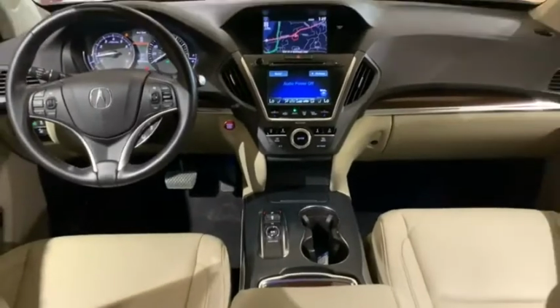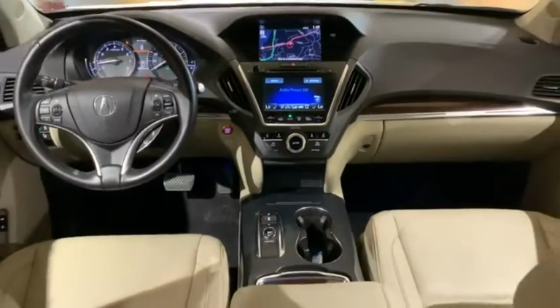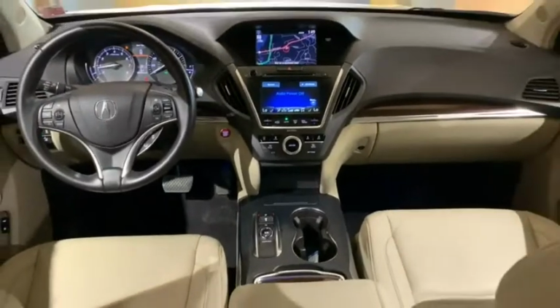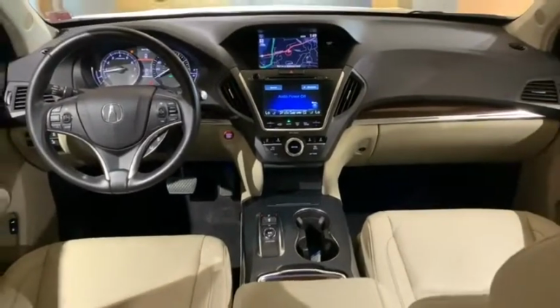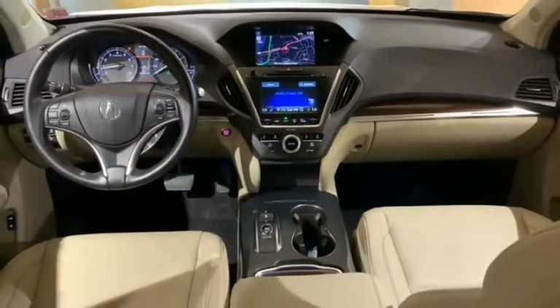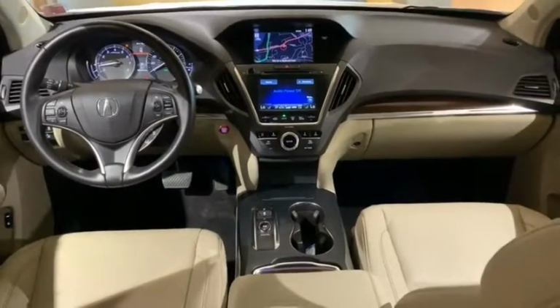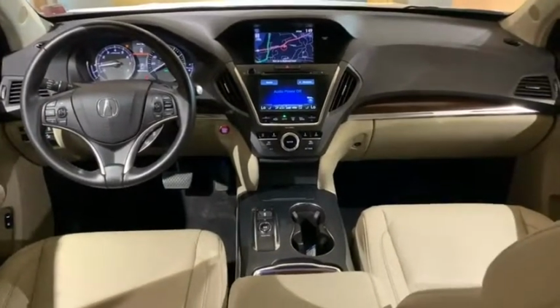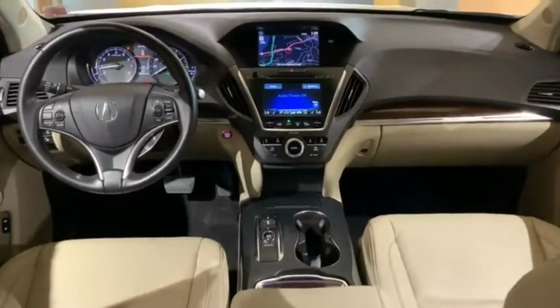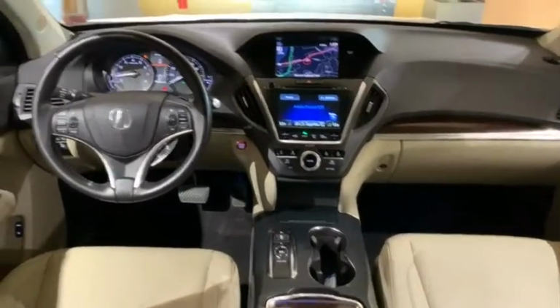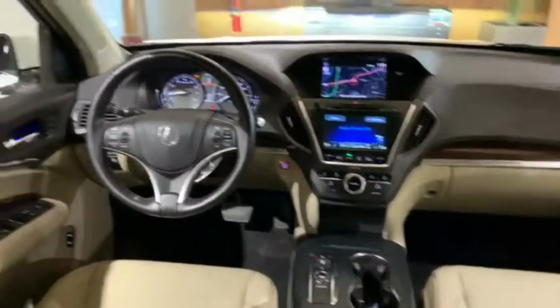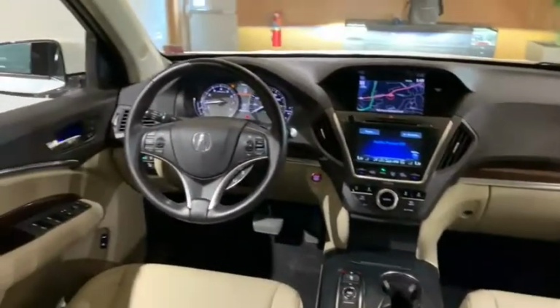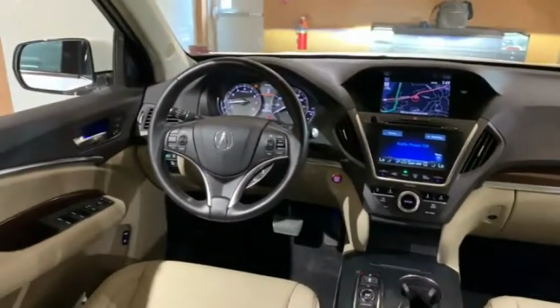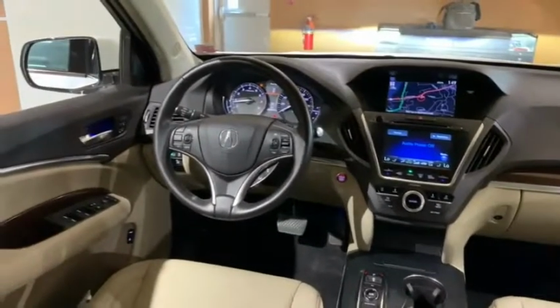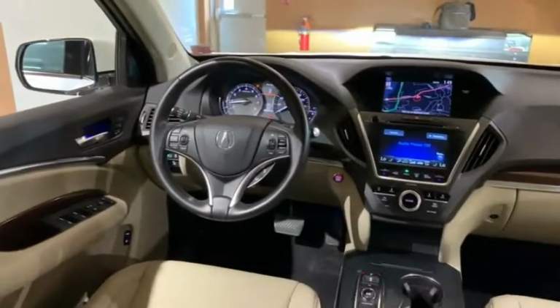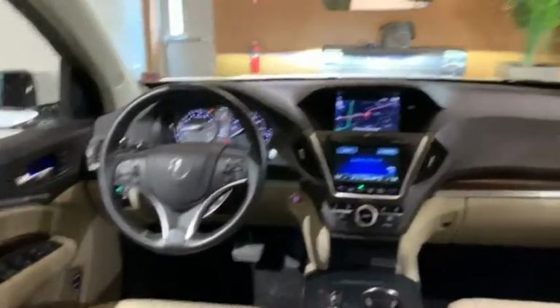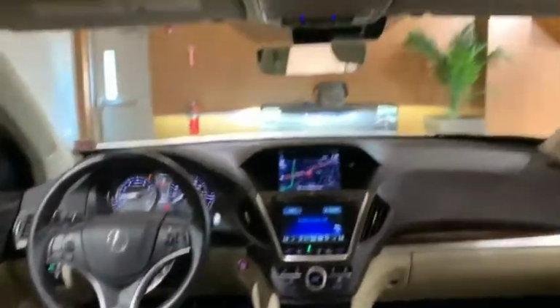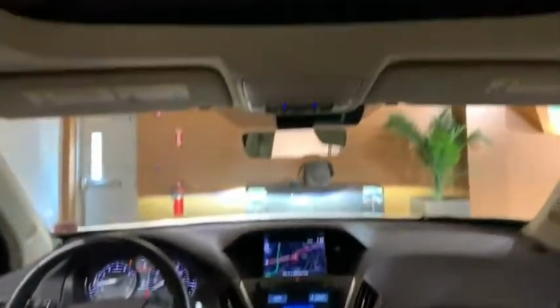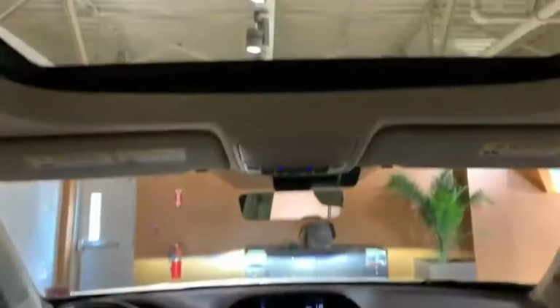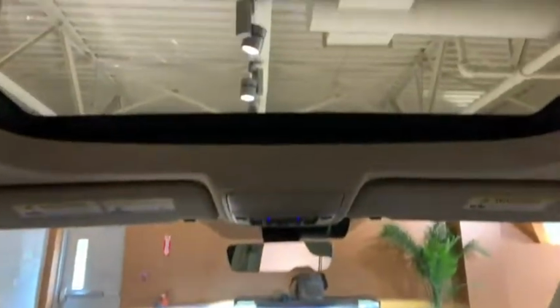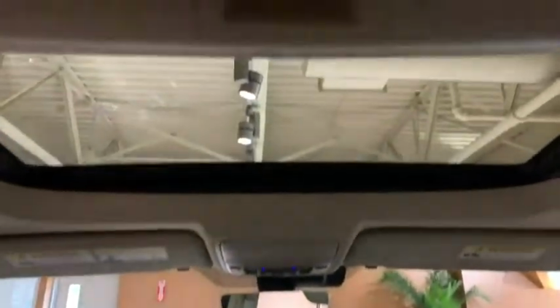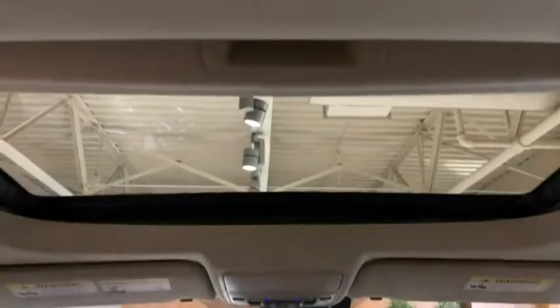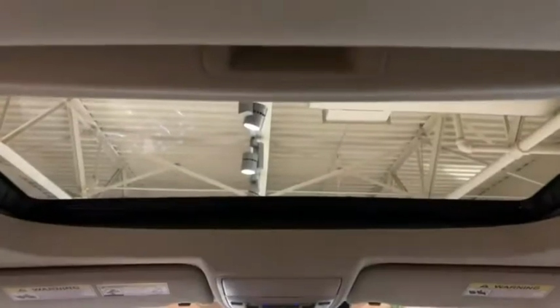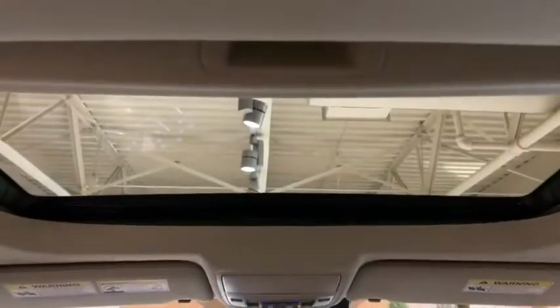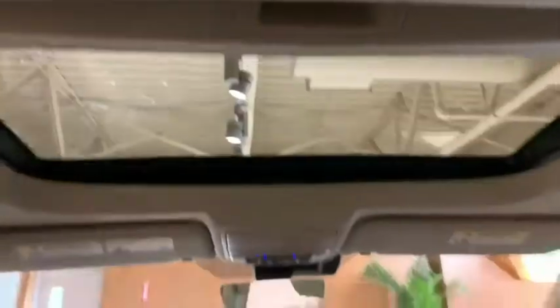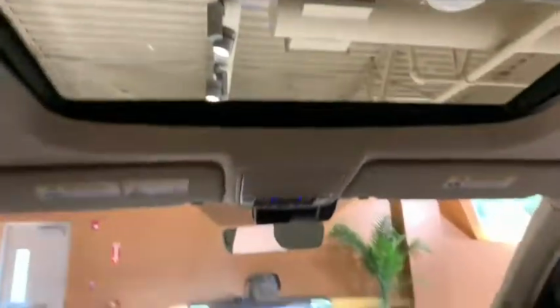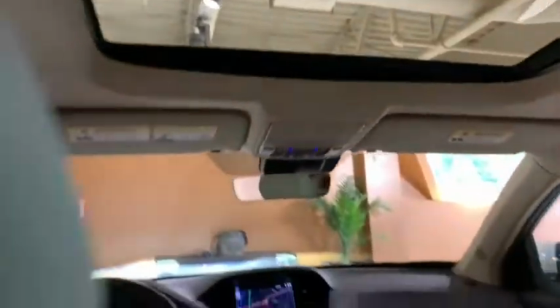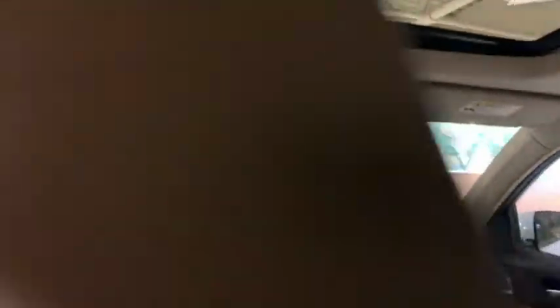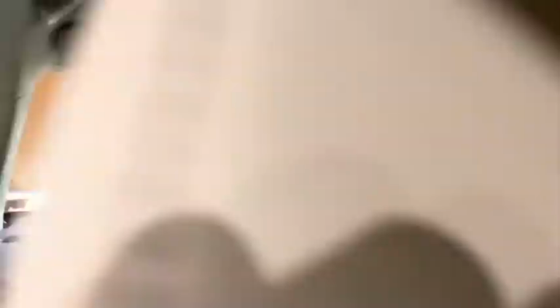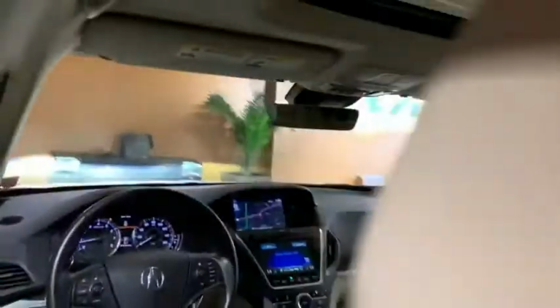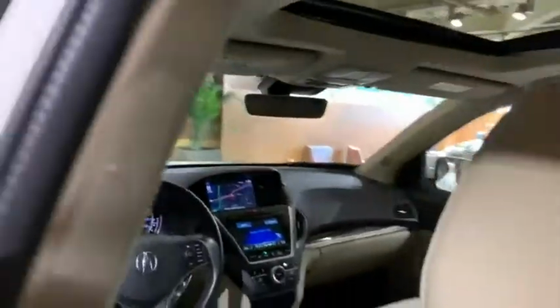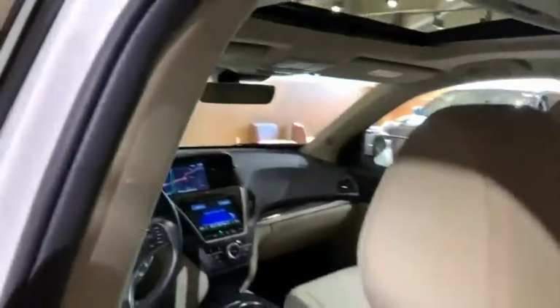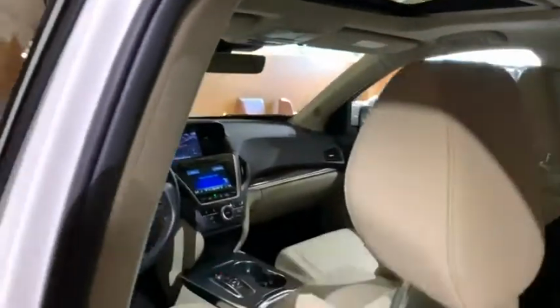Rear window defroster, trip computer, heated front seats, CD player, overhead console, tachometer, remote keyless entry.